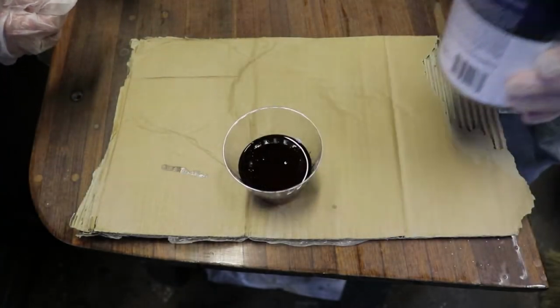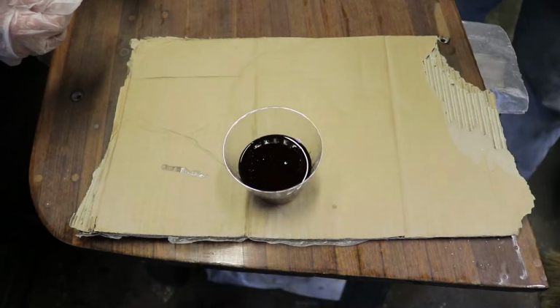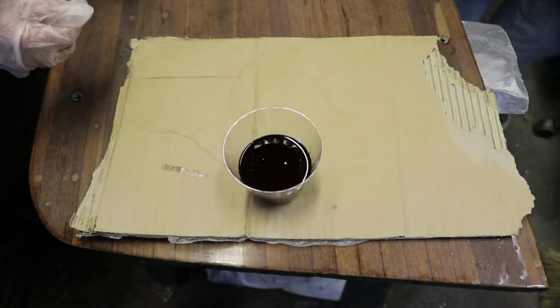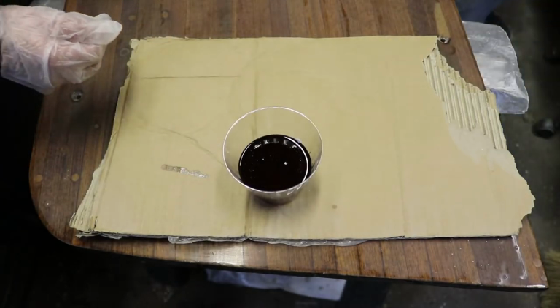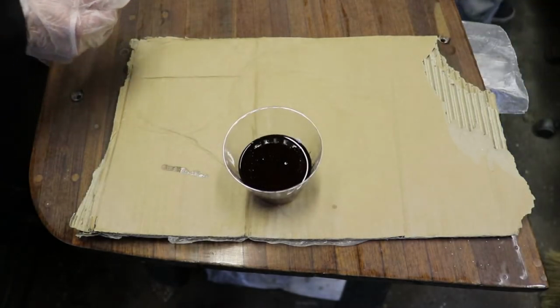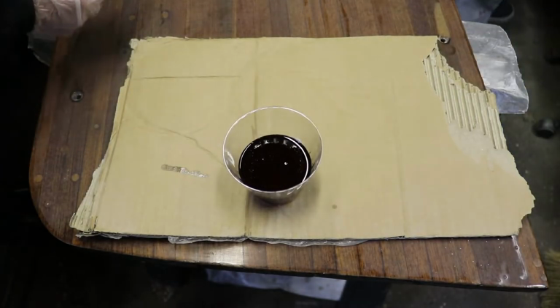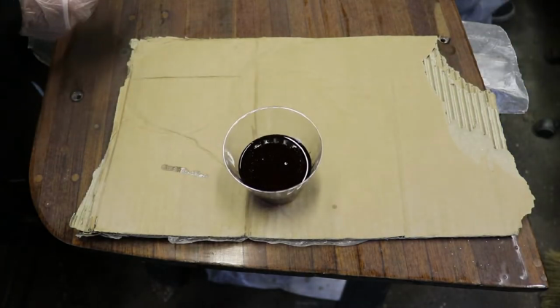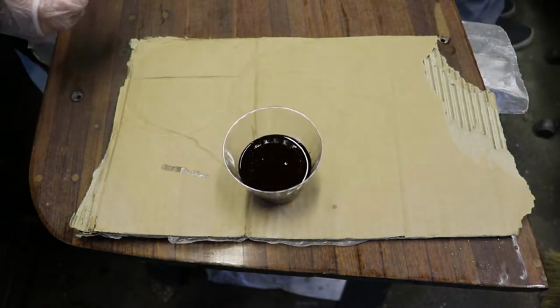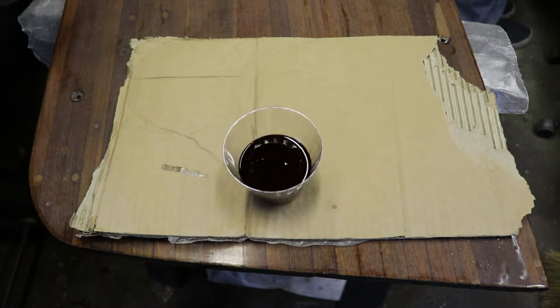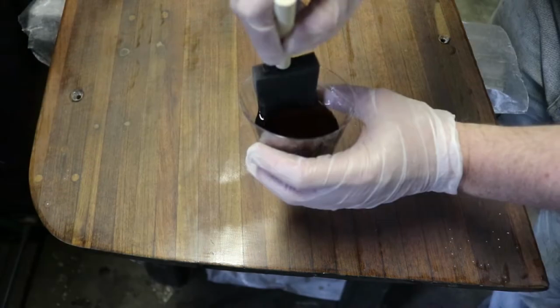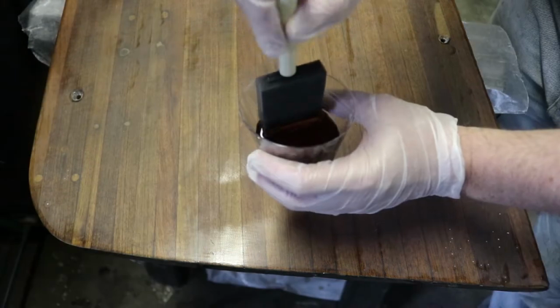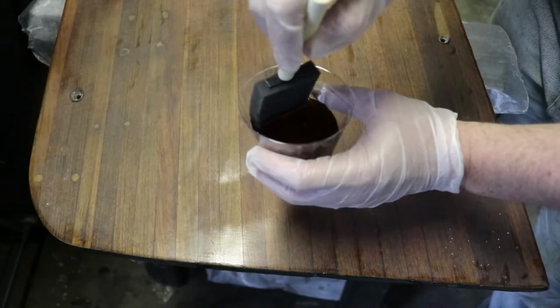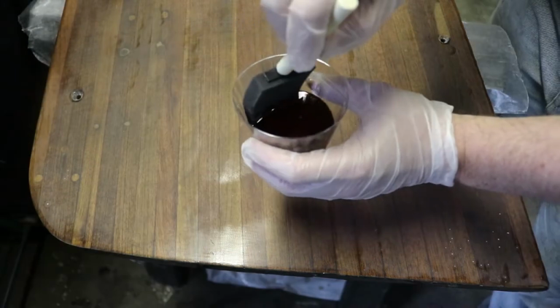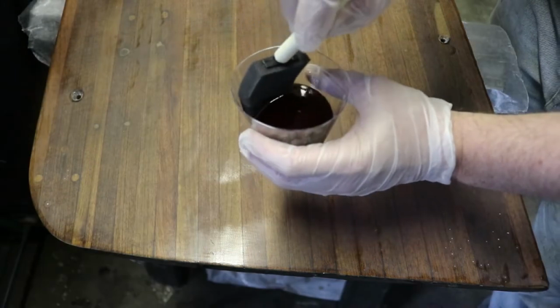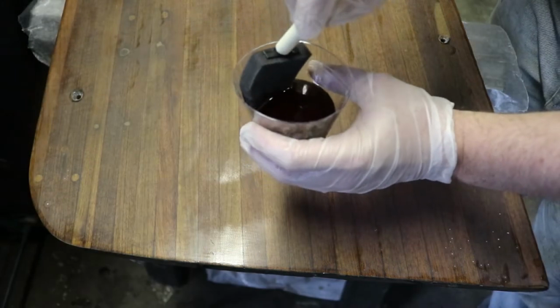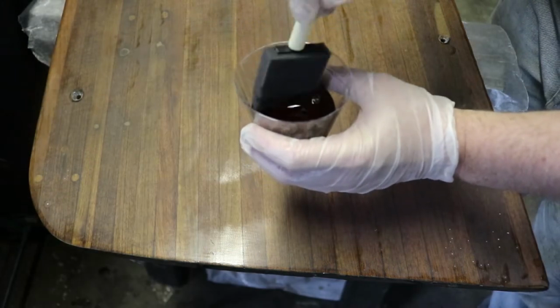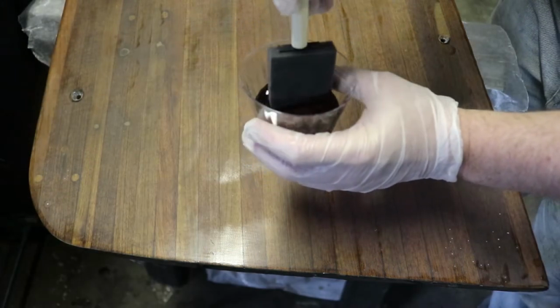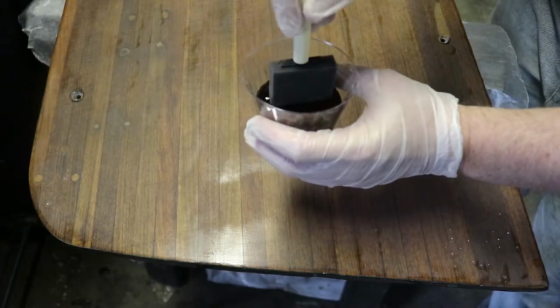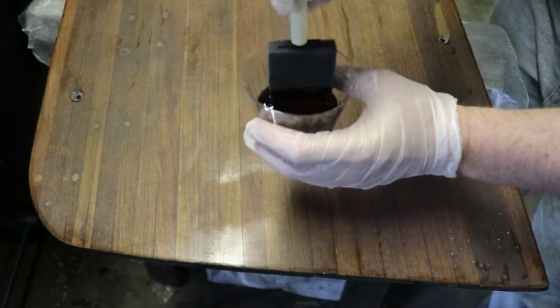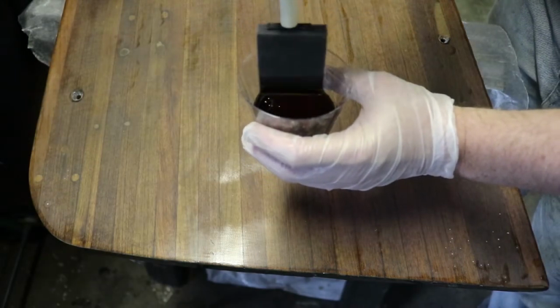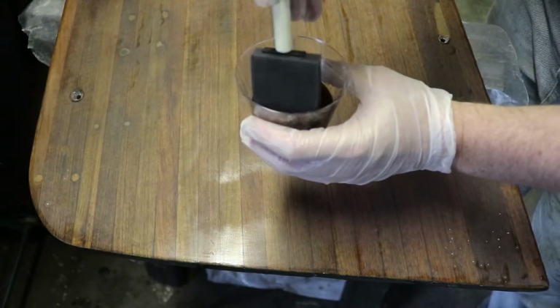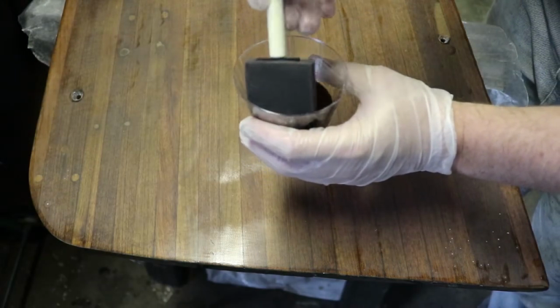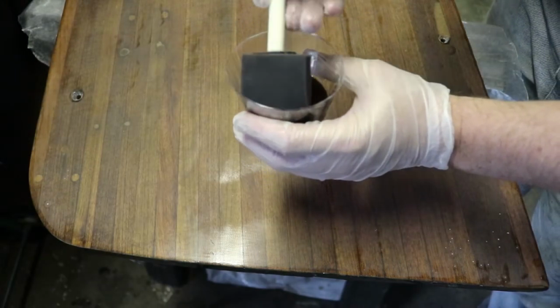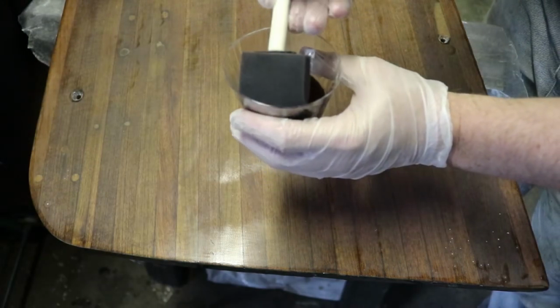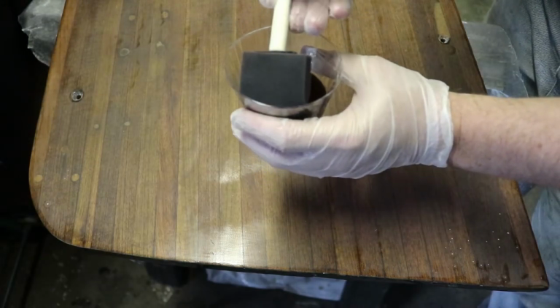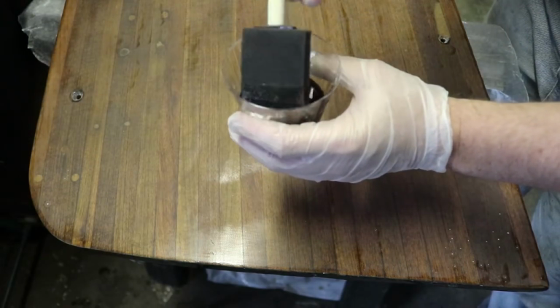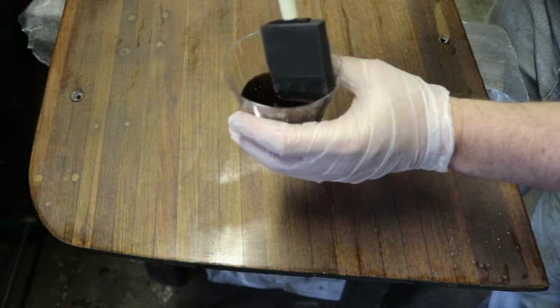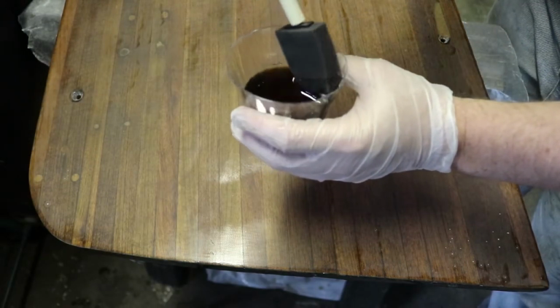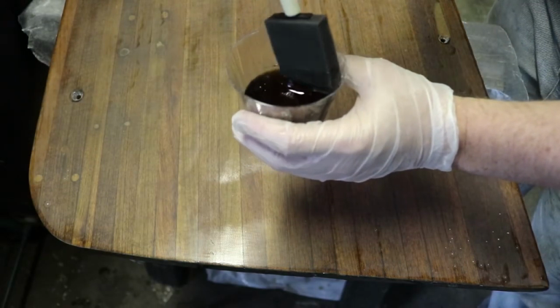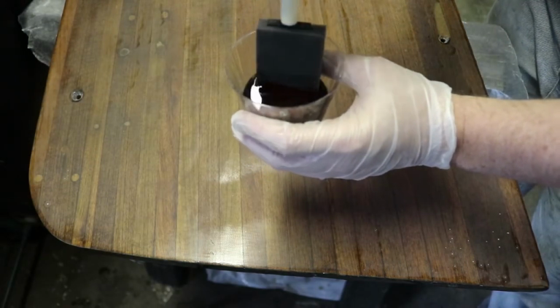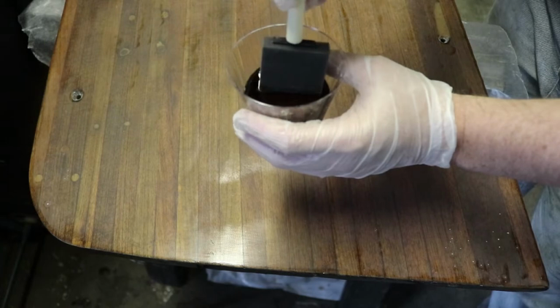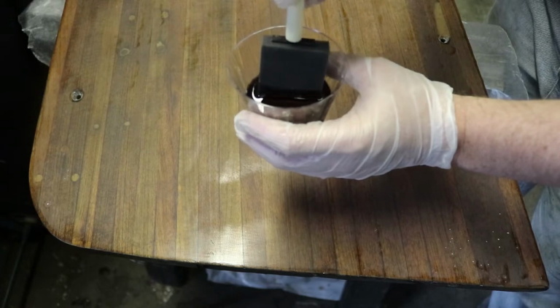You shouldn't put your brush directly into the can — it'll create air bubbles in the varnish, and it'll start to get clumpy and harden up on you.